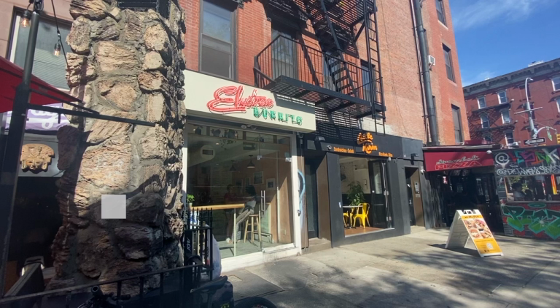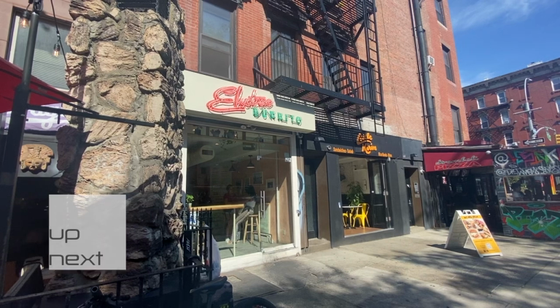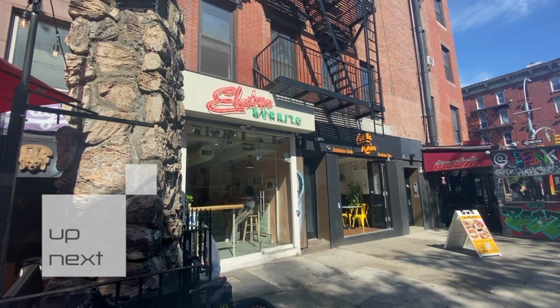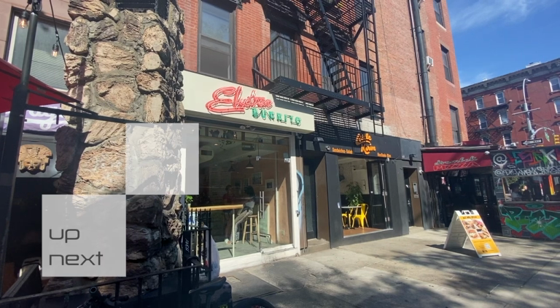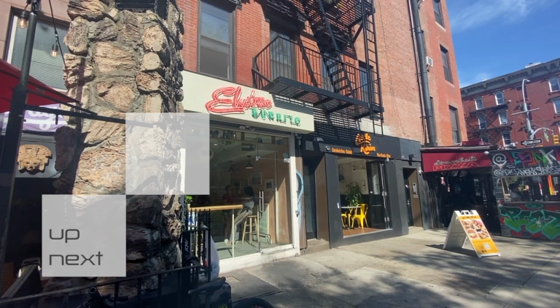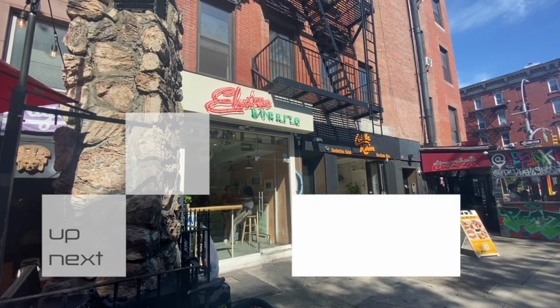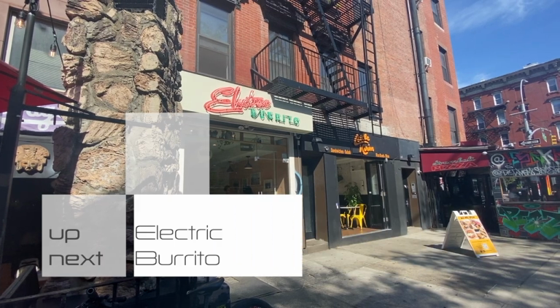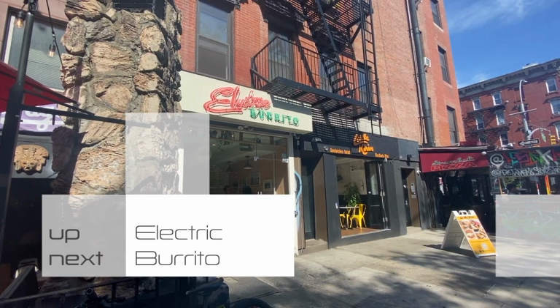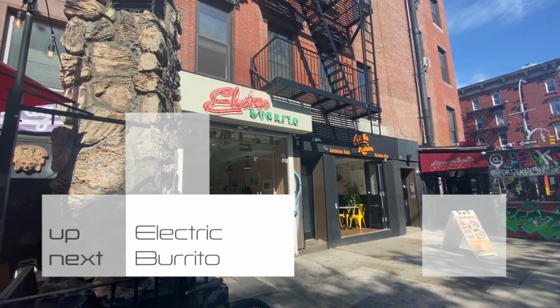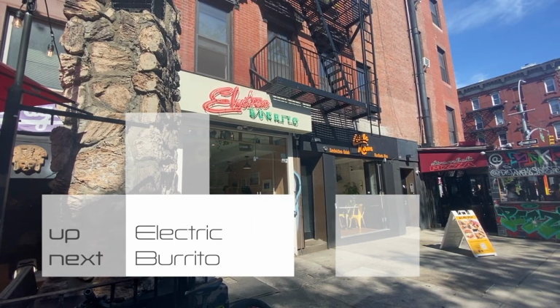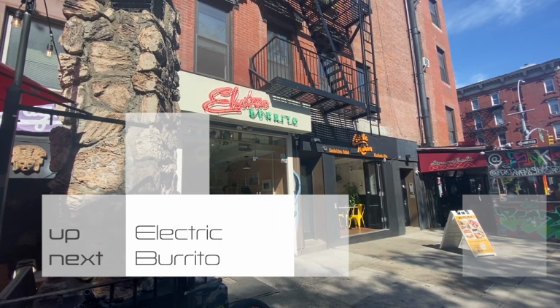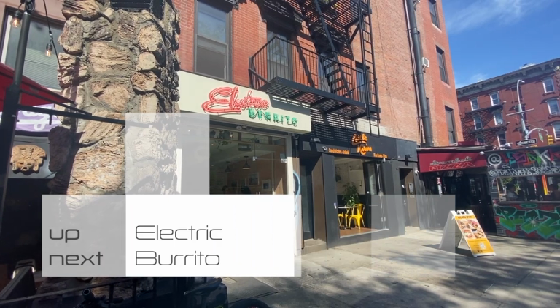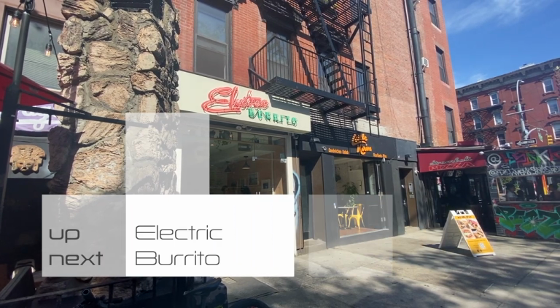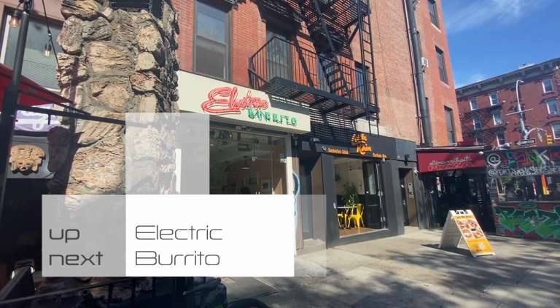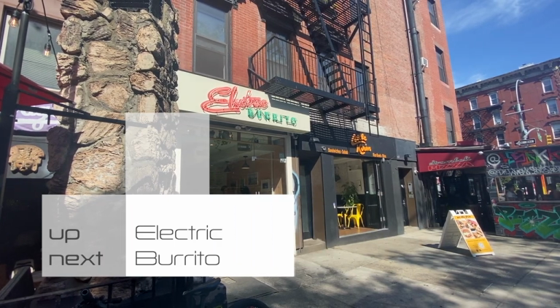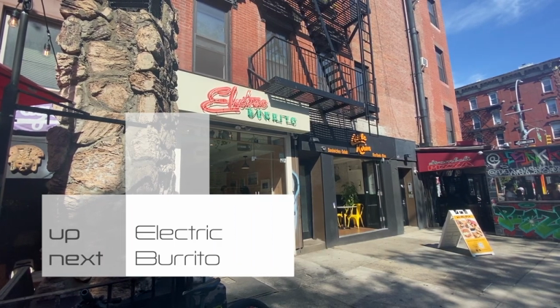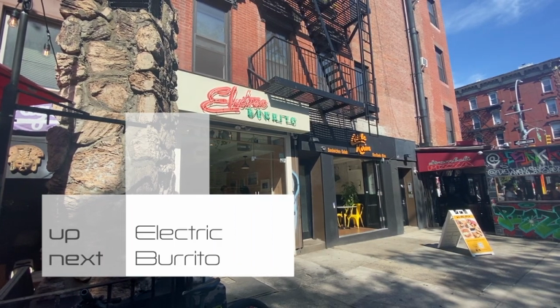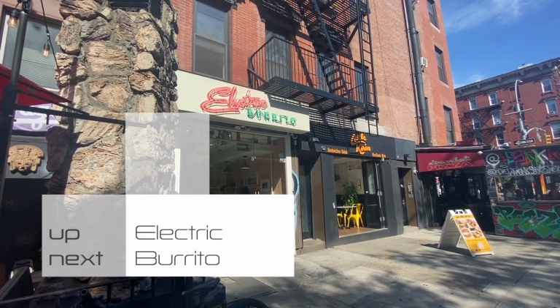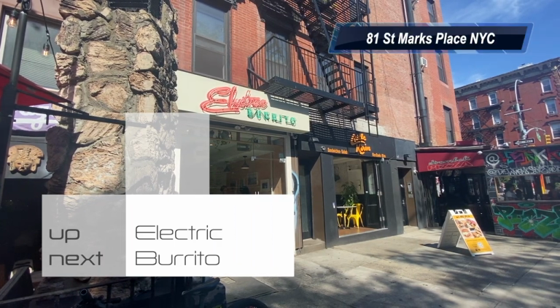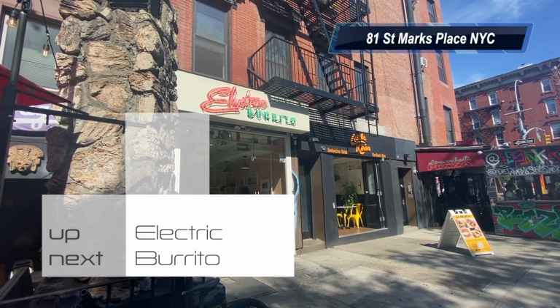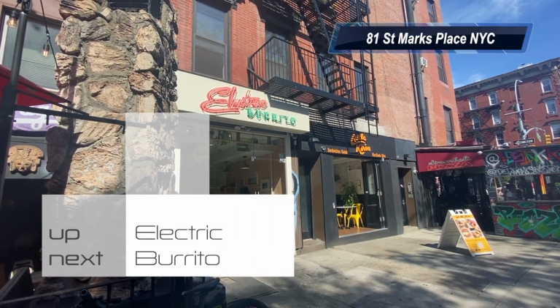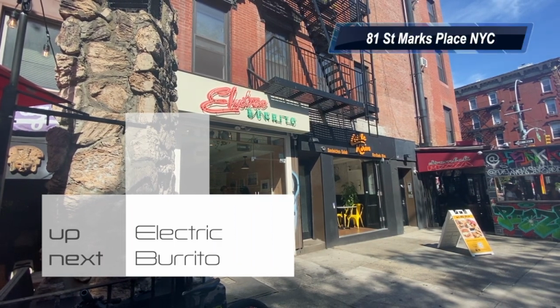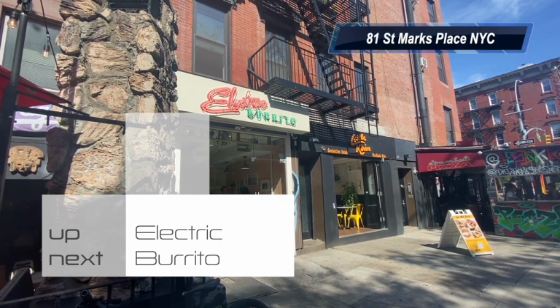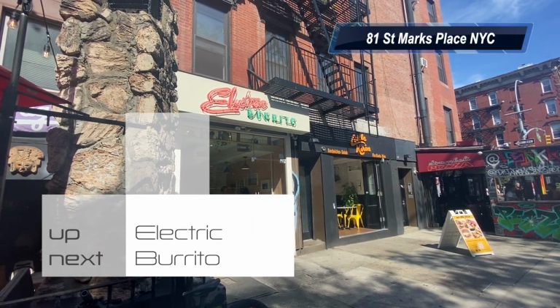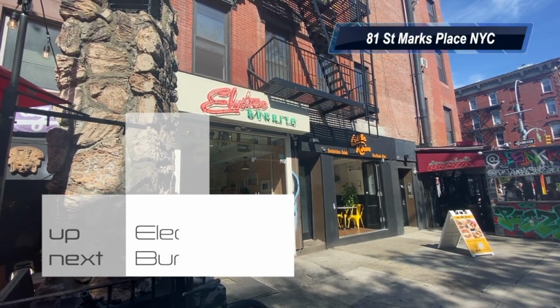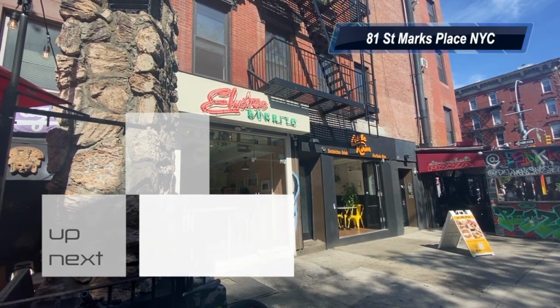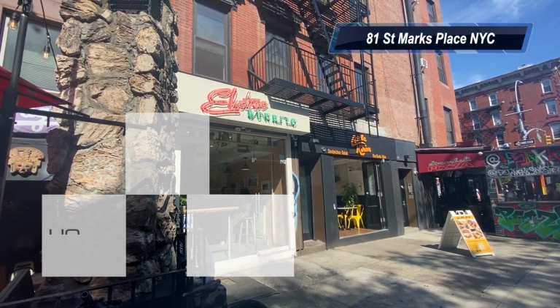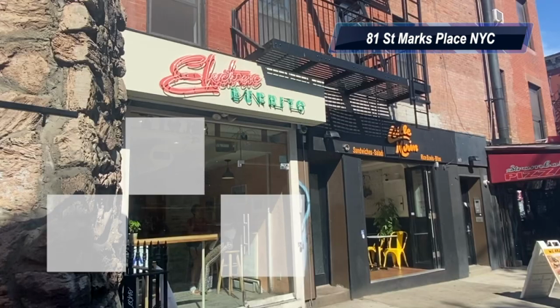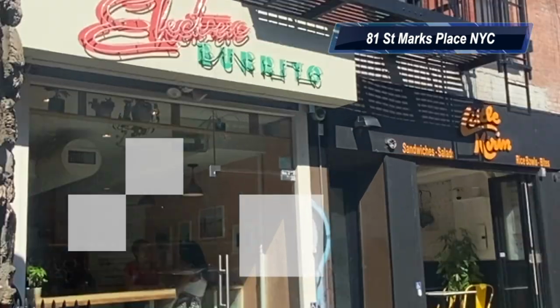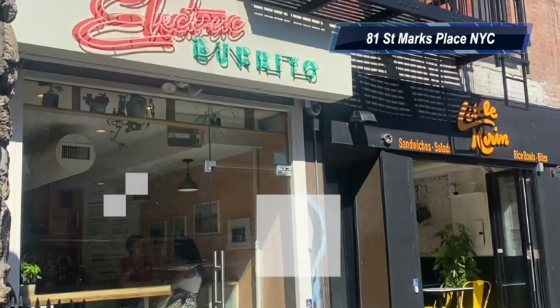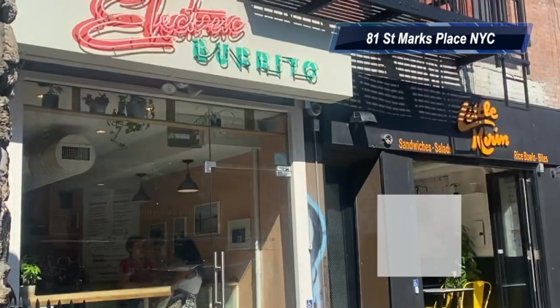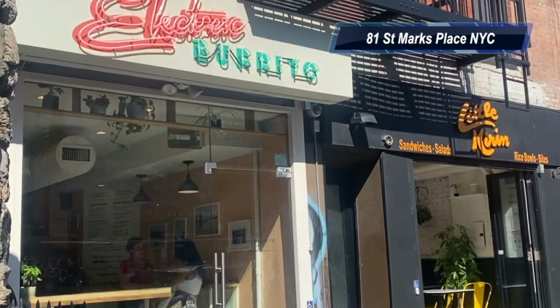What's up eaters? We are visiting Electric Burrito in the East Village. Let's go eat.